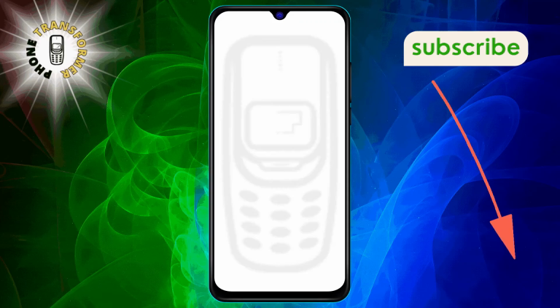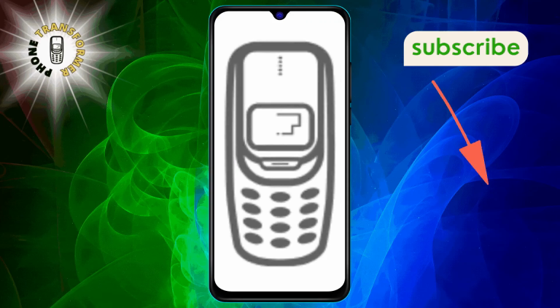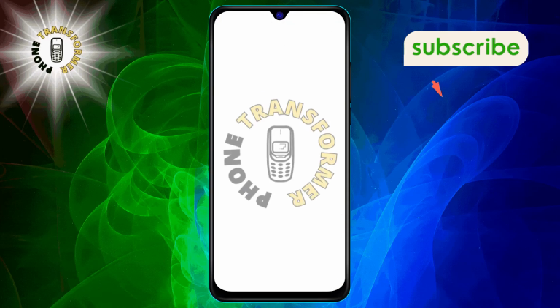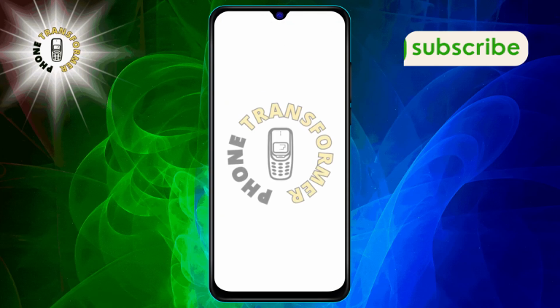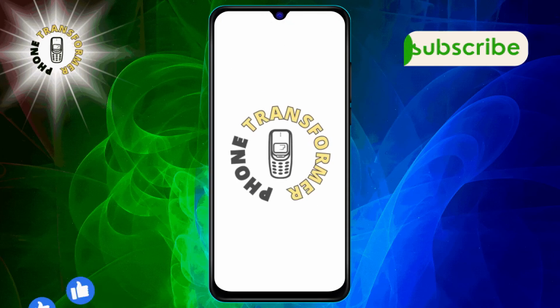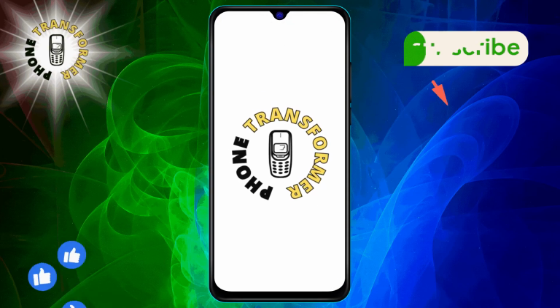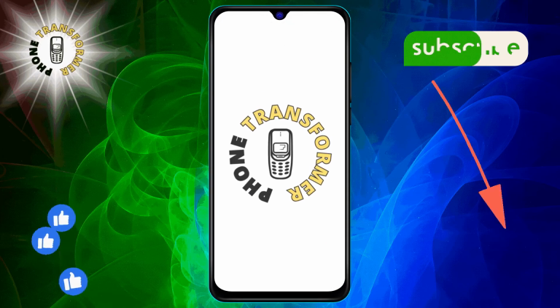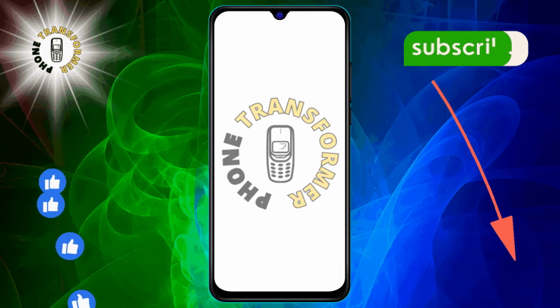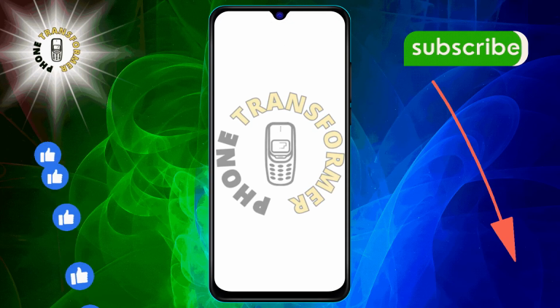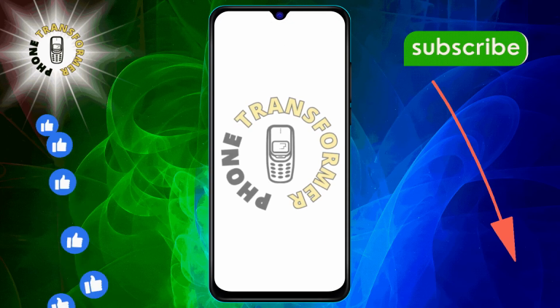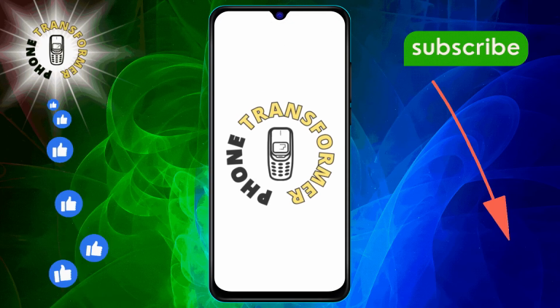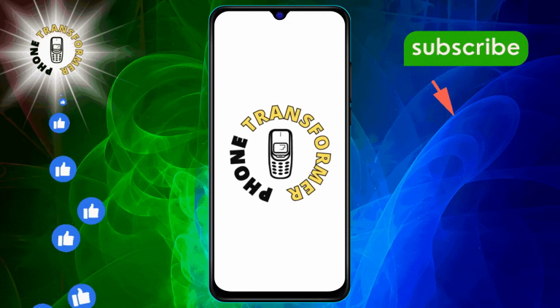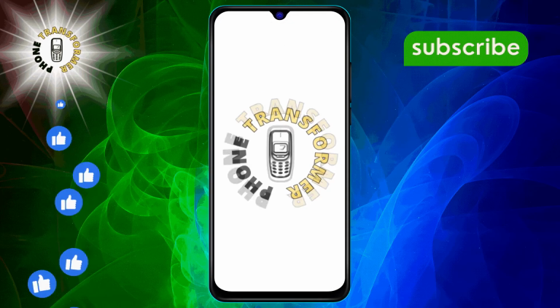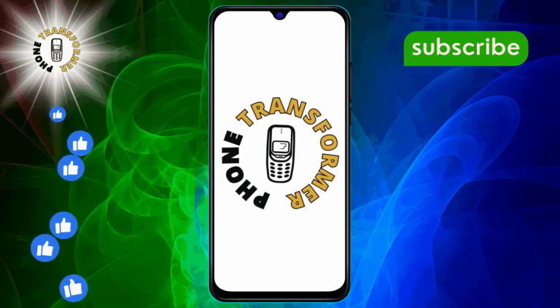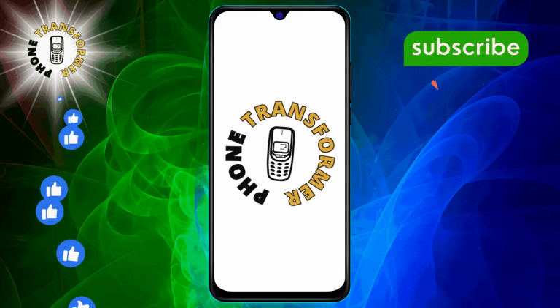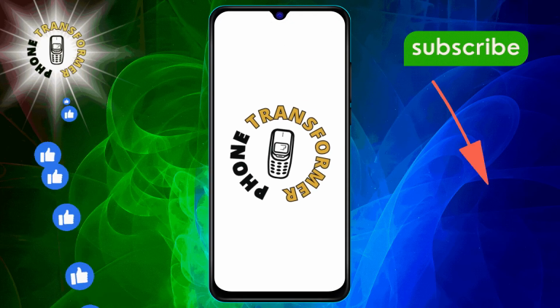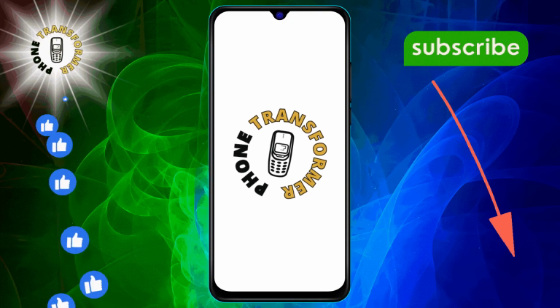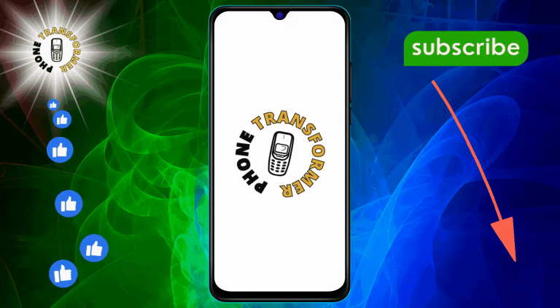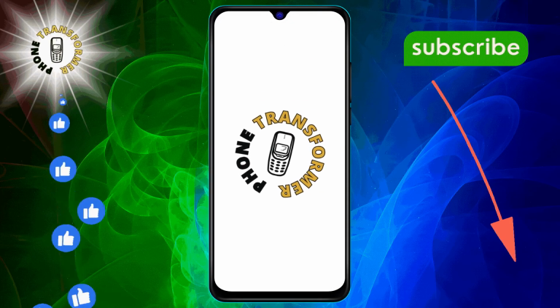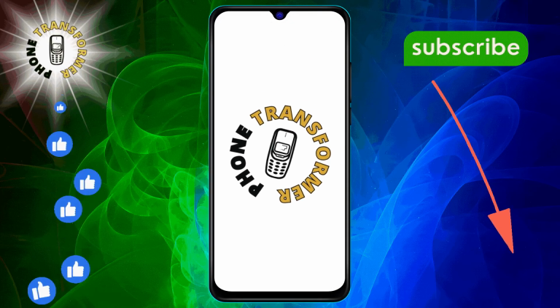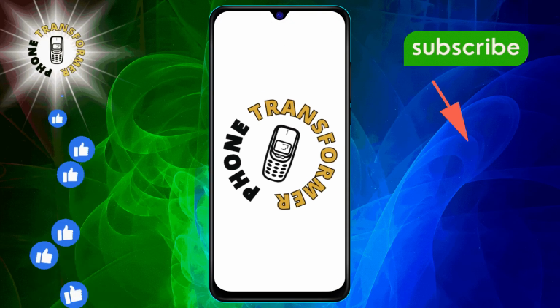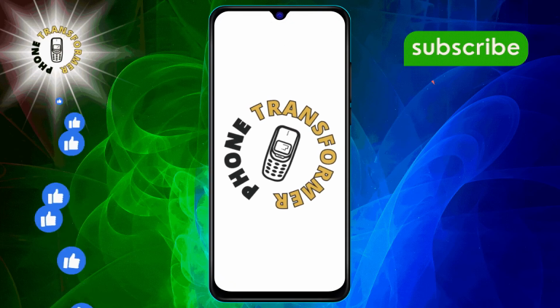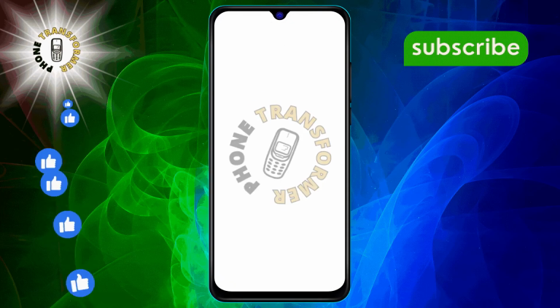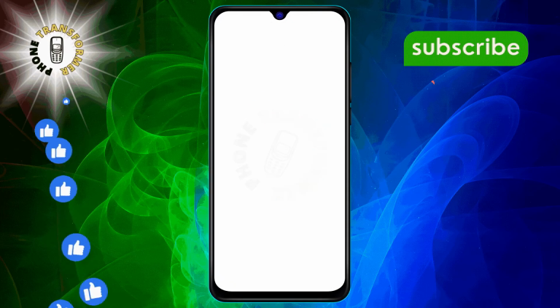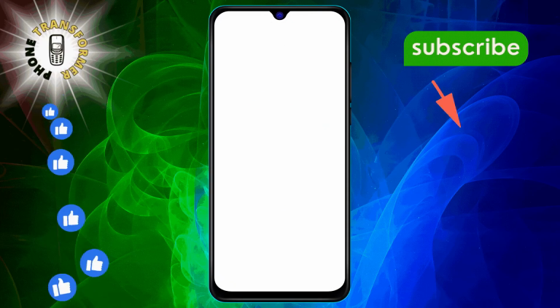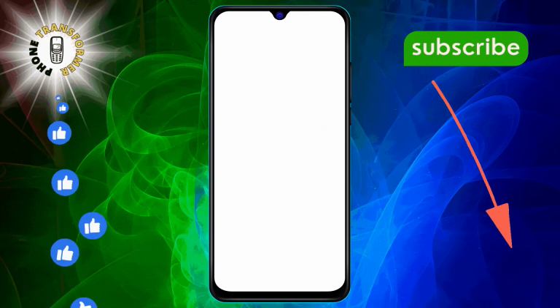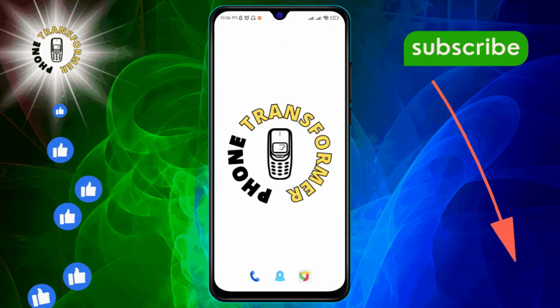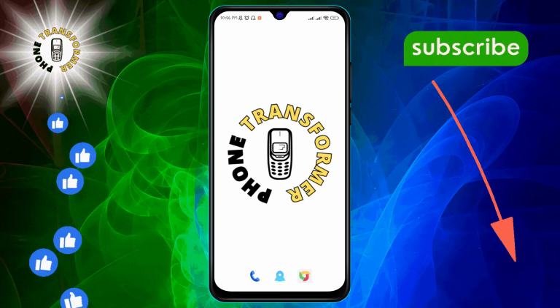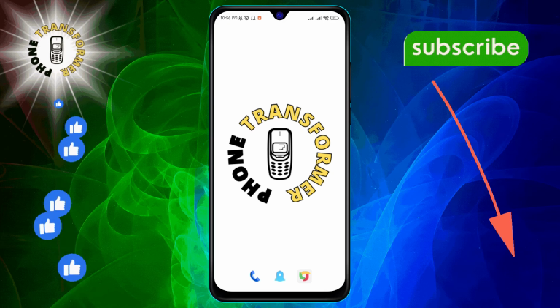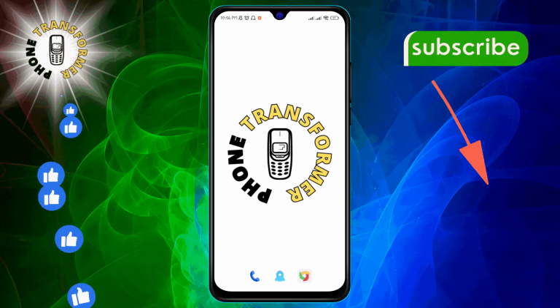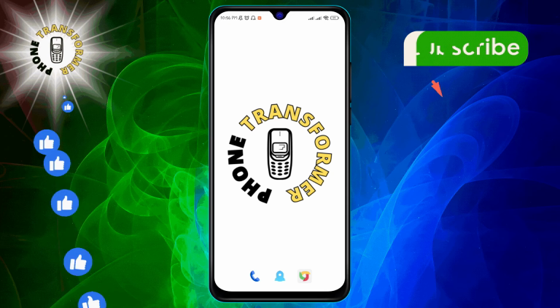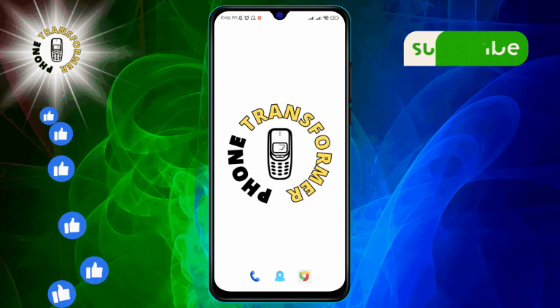Welcome to Phone Transformer. Today, we're diving into how to stop Google Maps from re-routing.